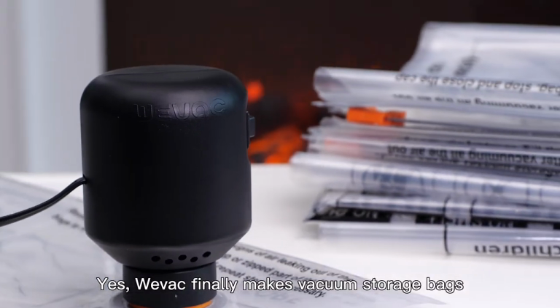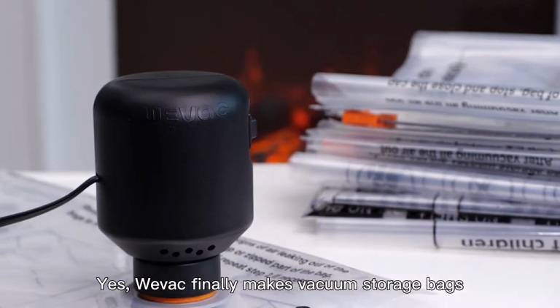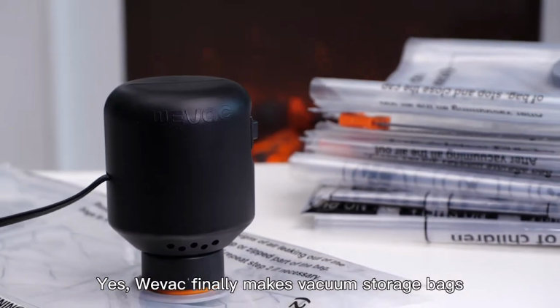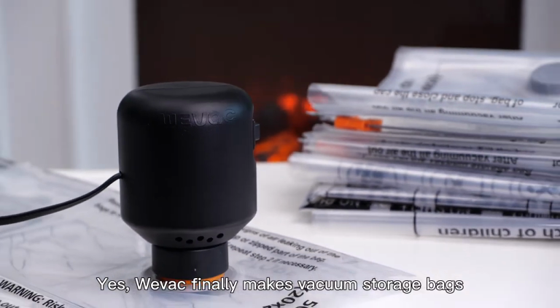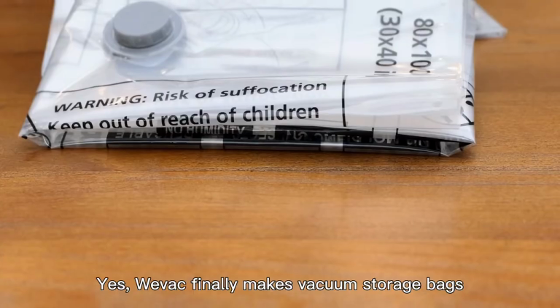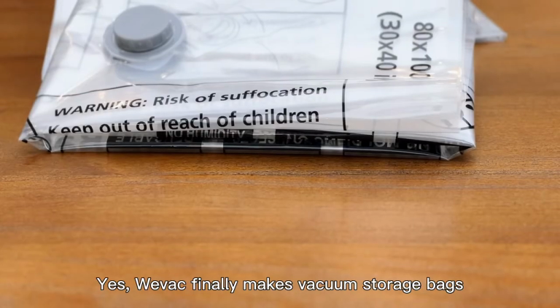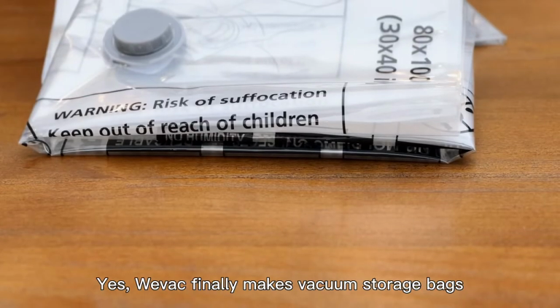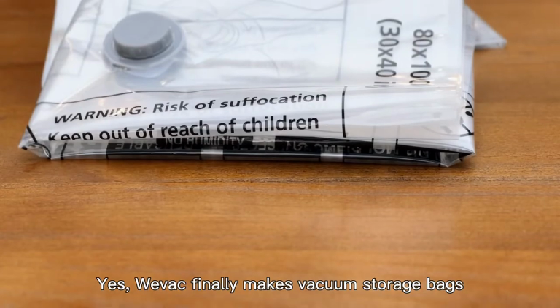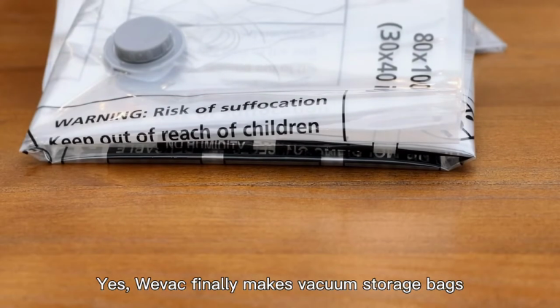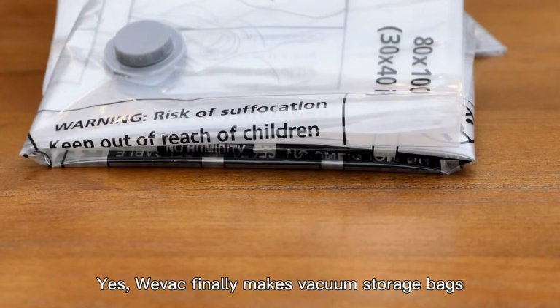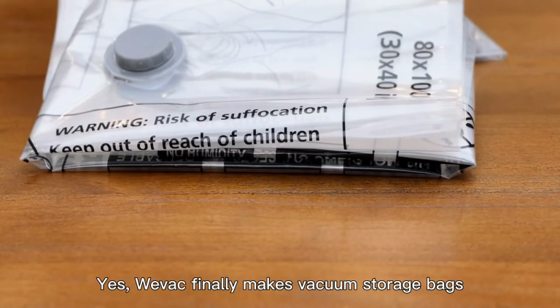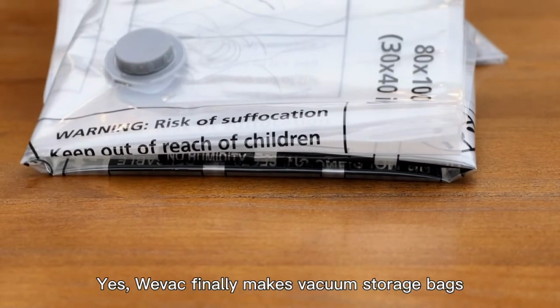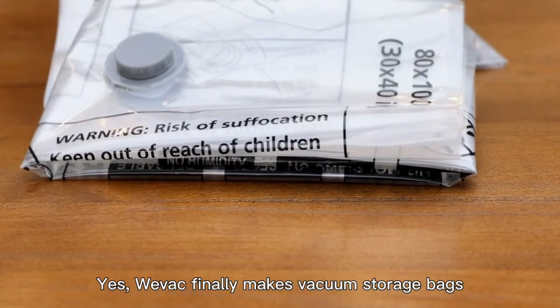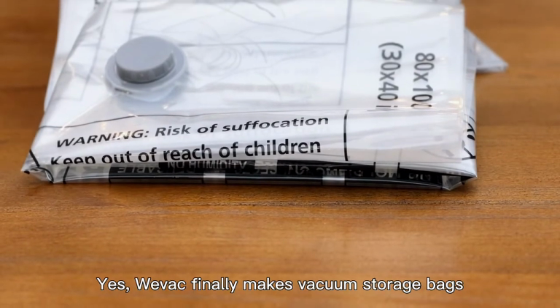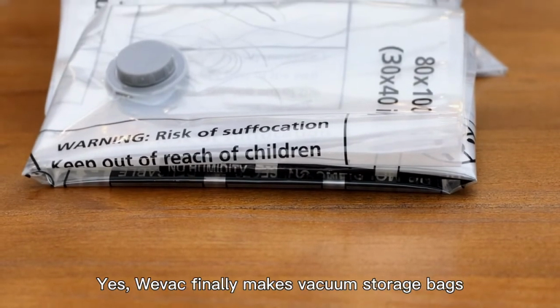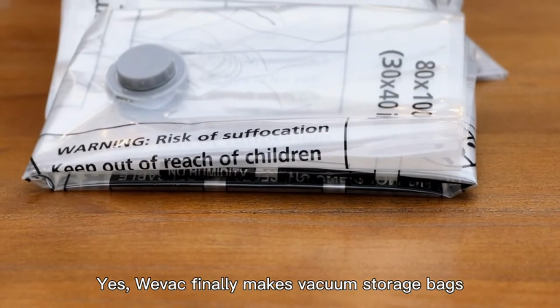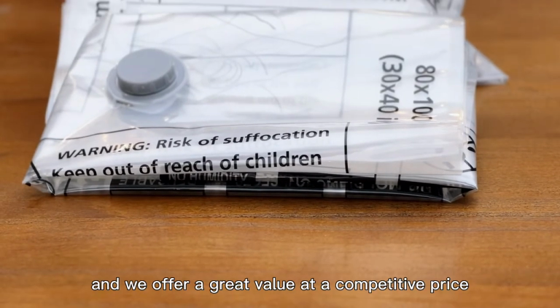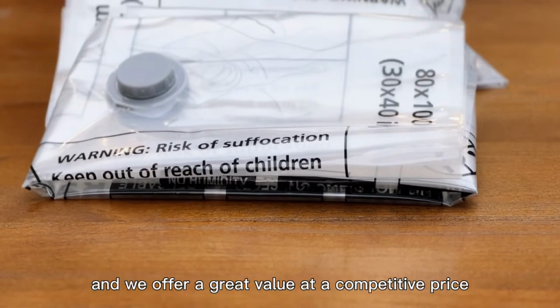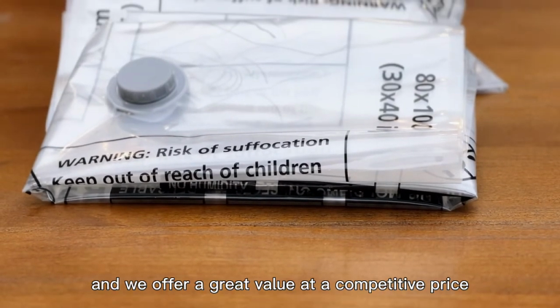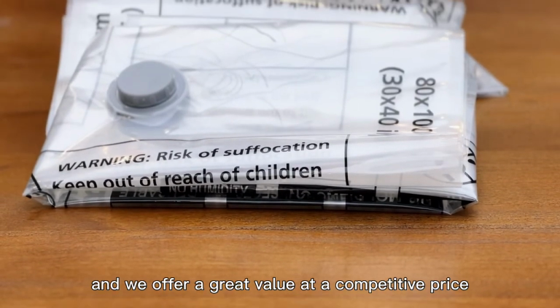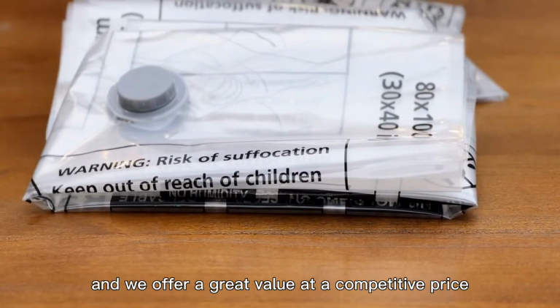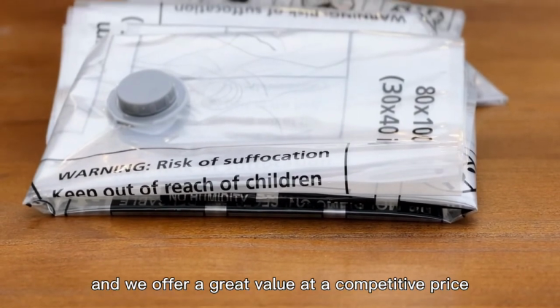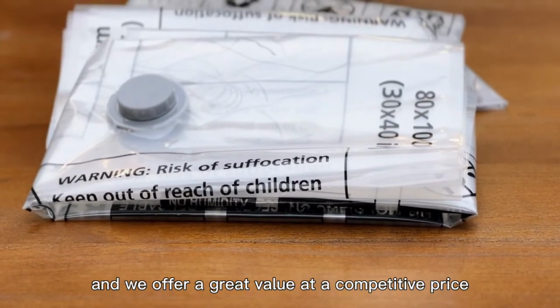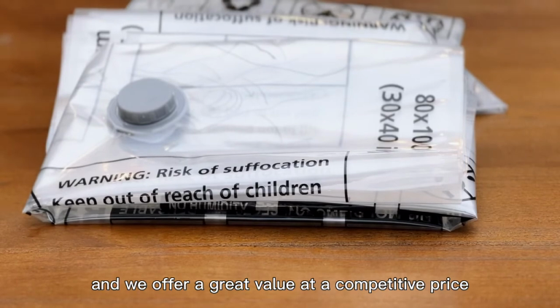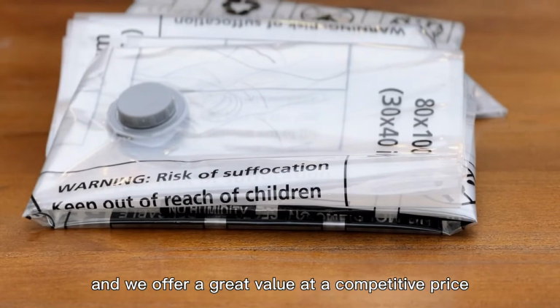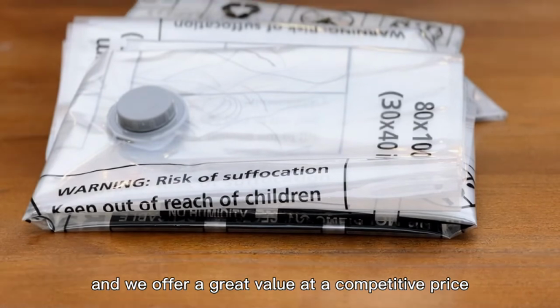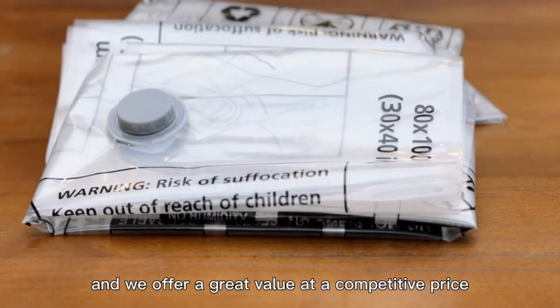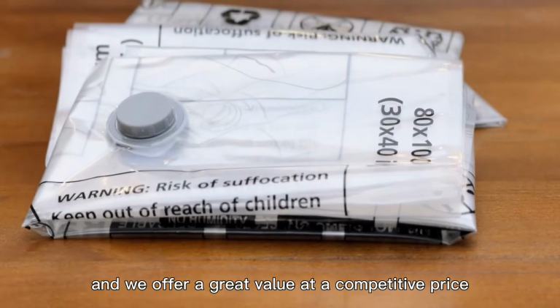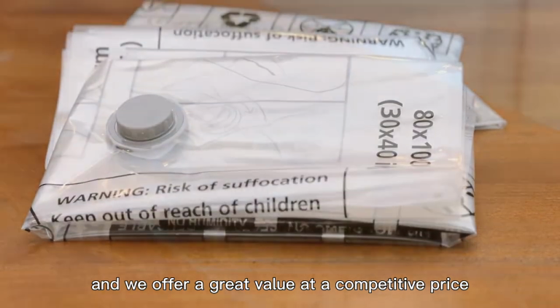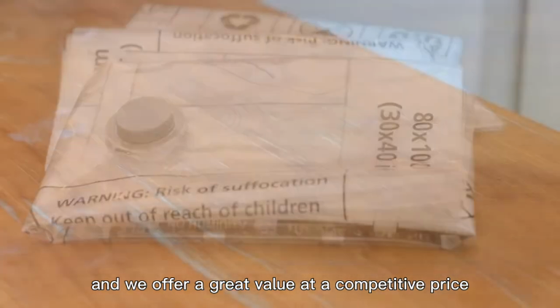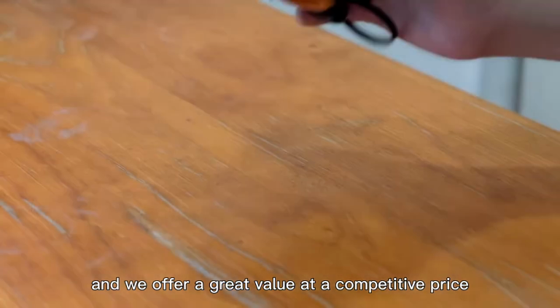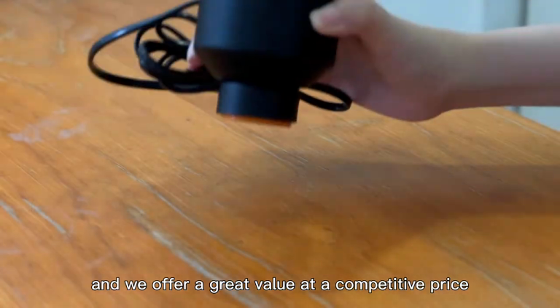VVAP finally makes vacuum storage bags, and we offer a great value at a competitive price.